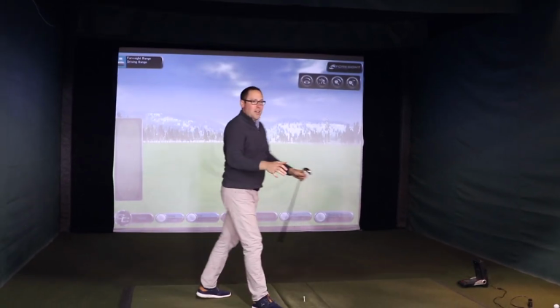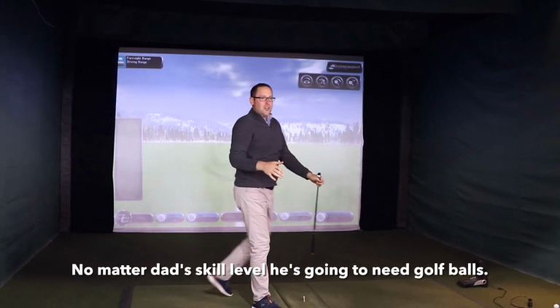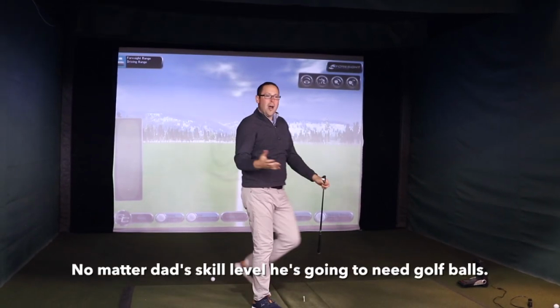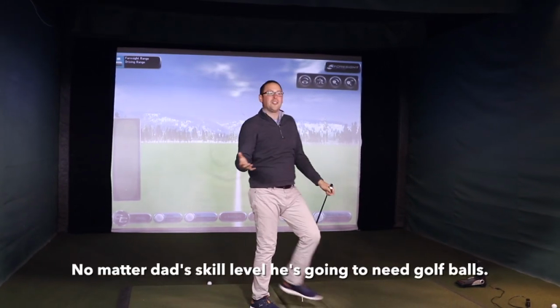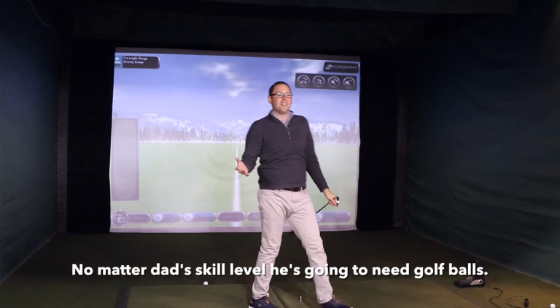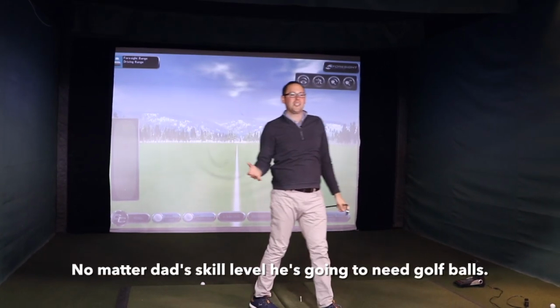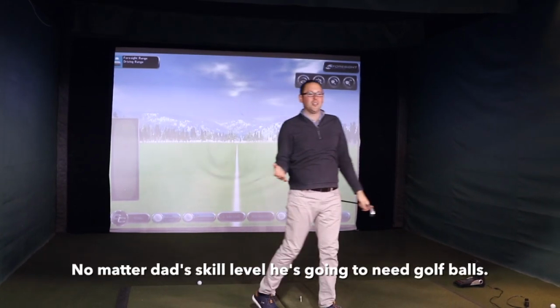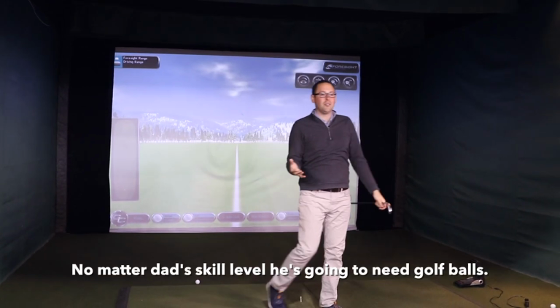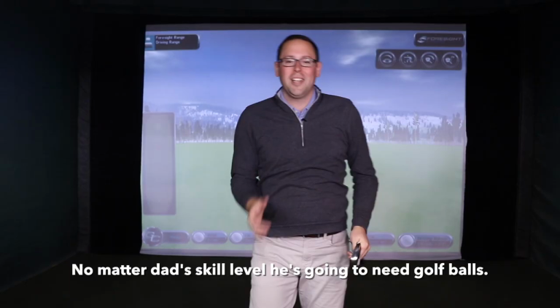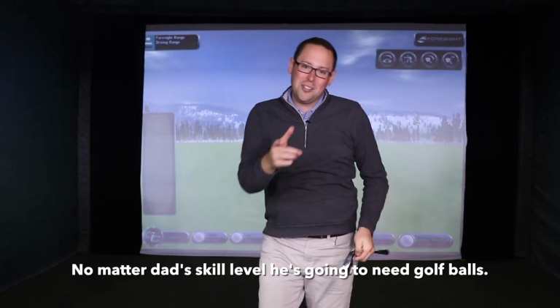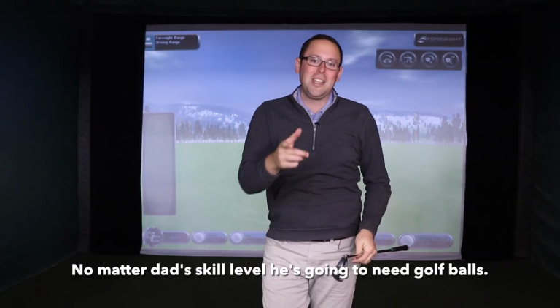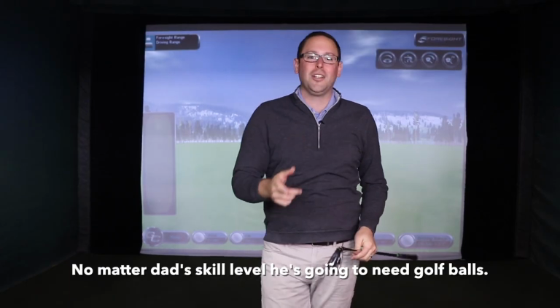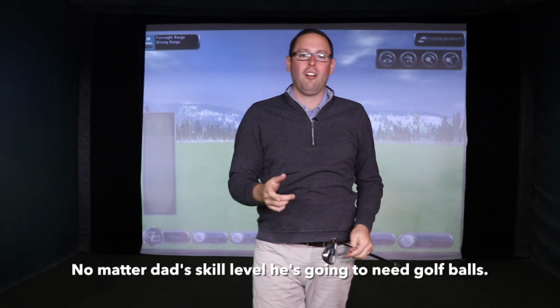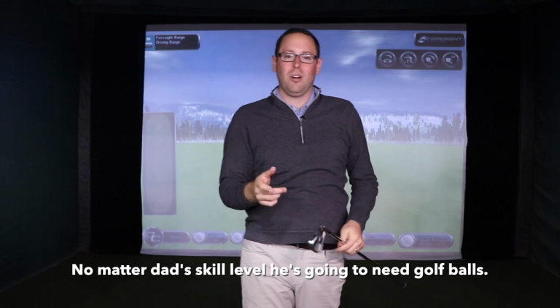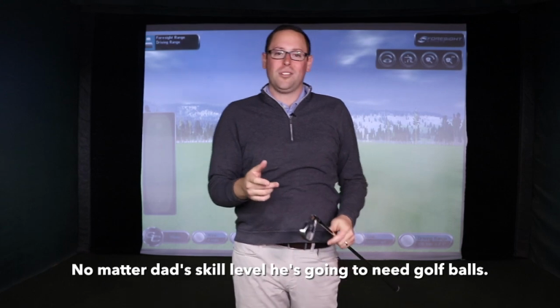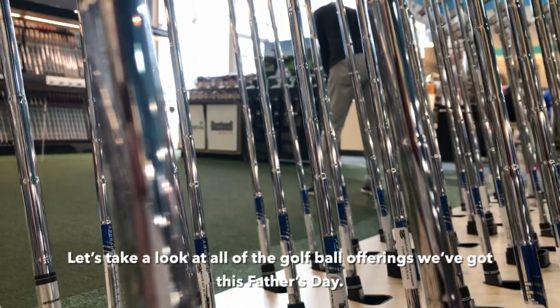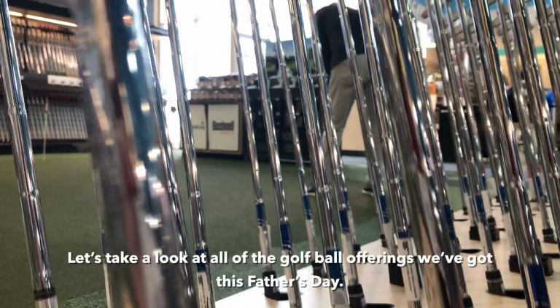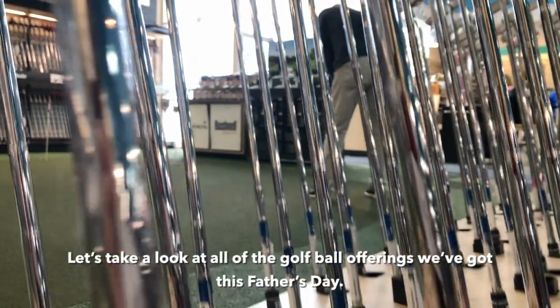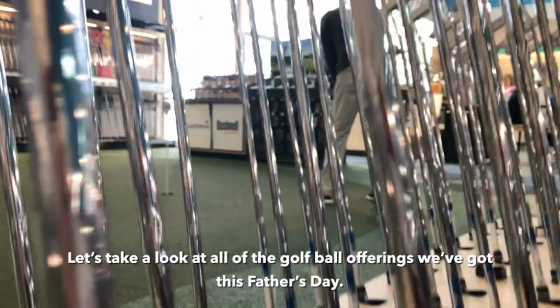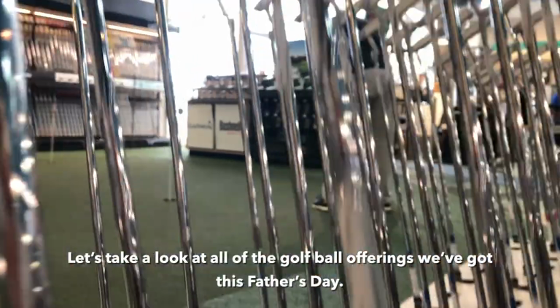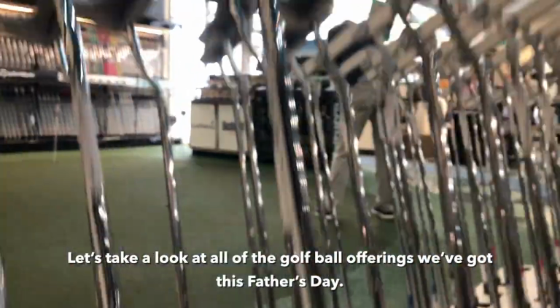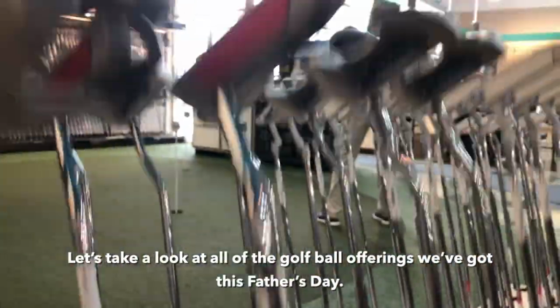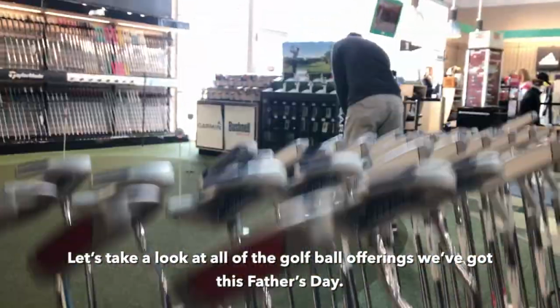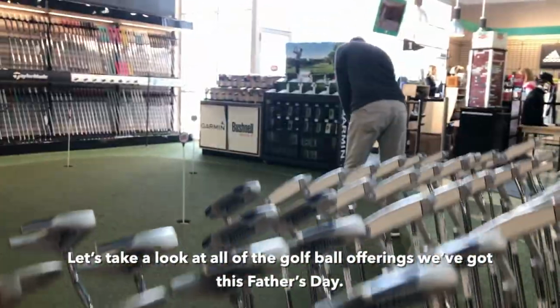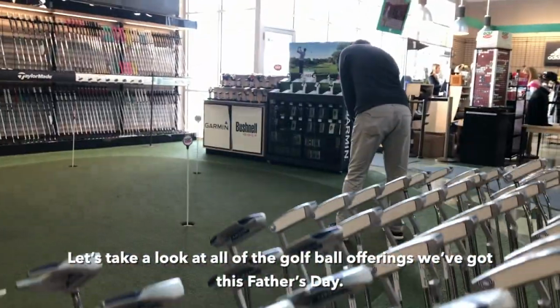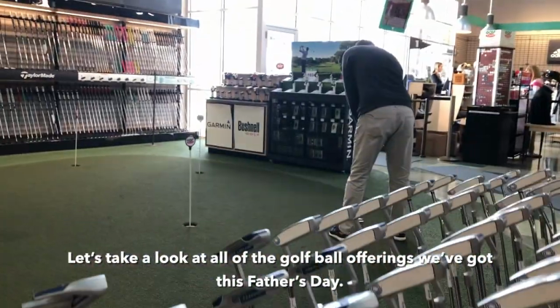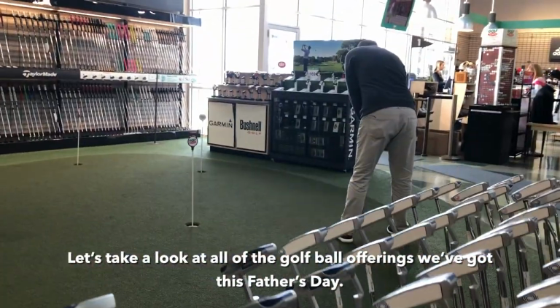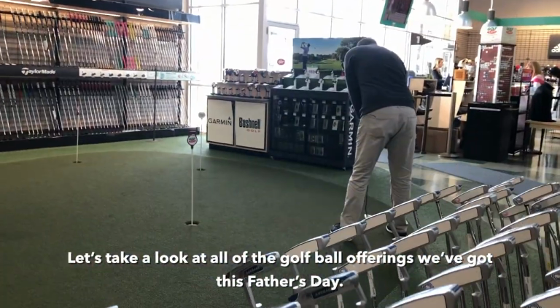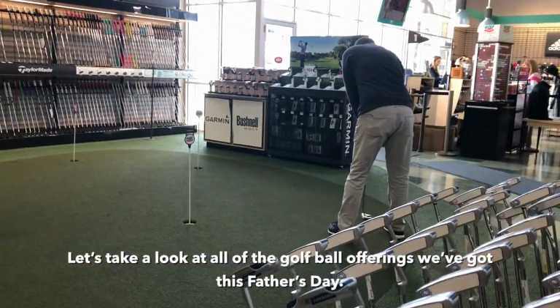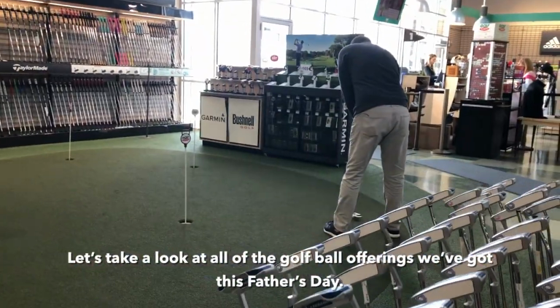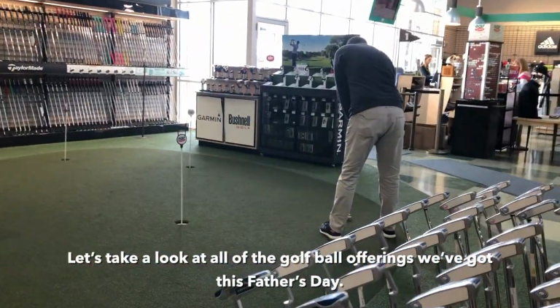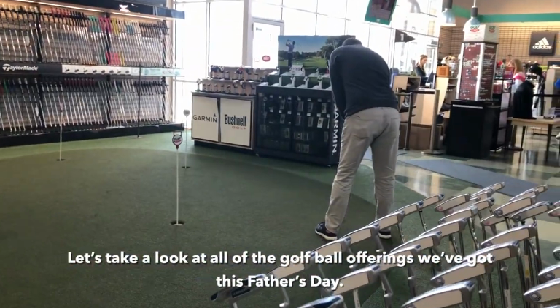No matter dad's skill level, he's gonna need golf balls. Let's take a look at all the golf ball offerings we've got this Father's Day.